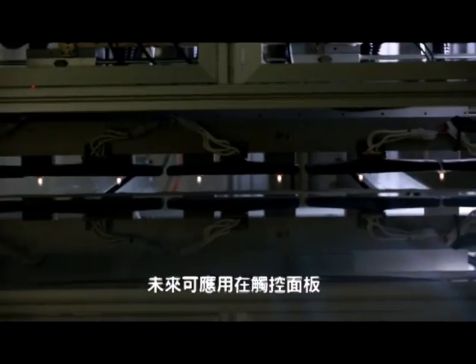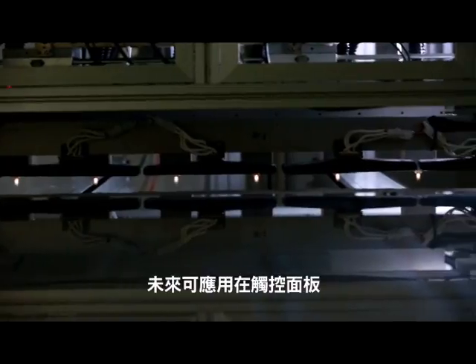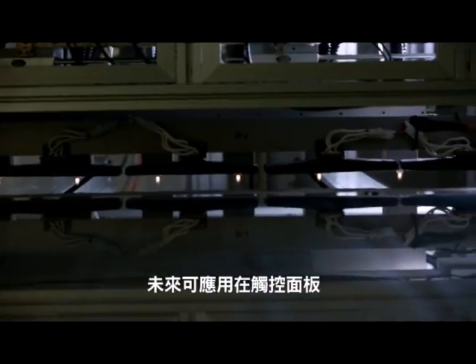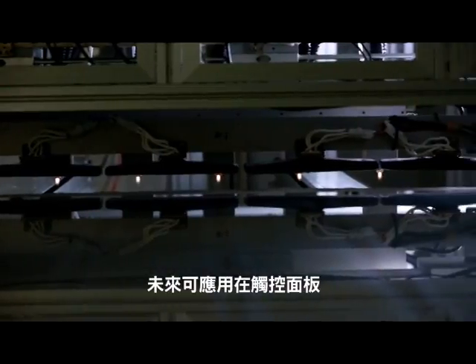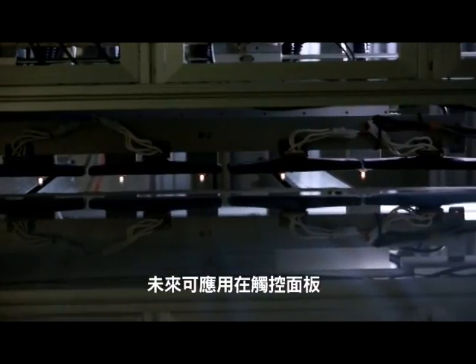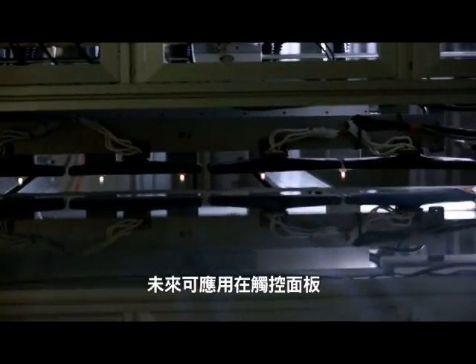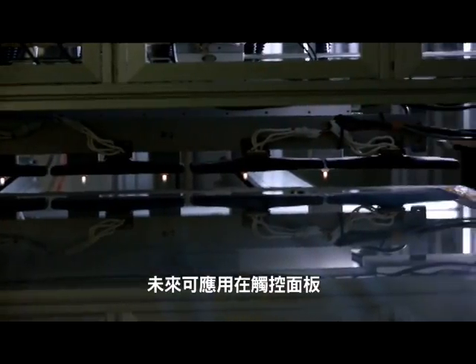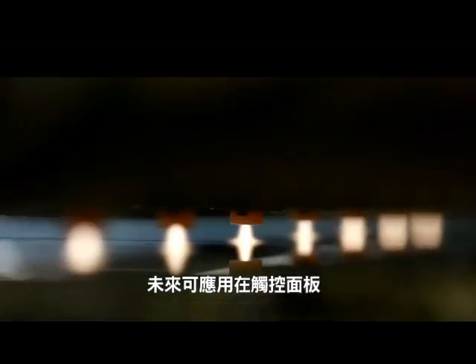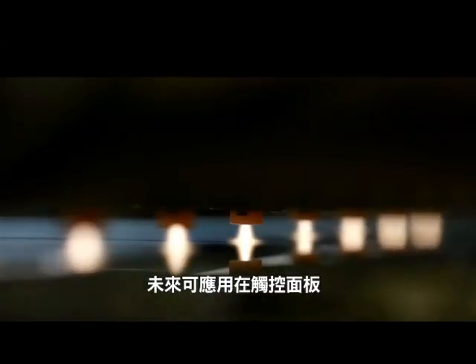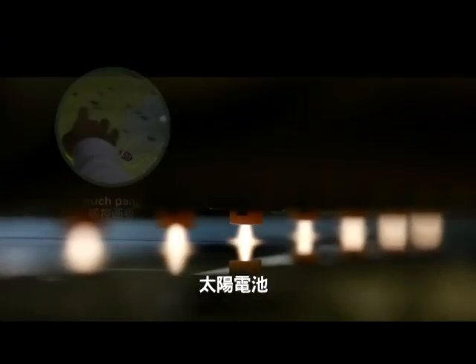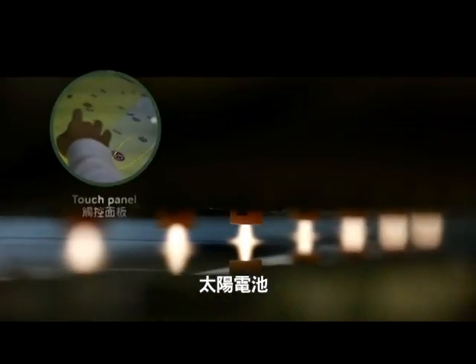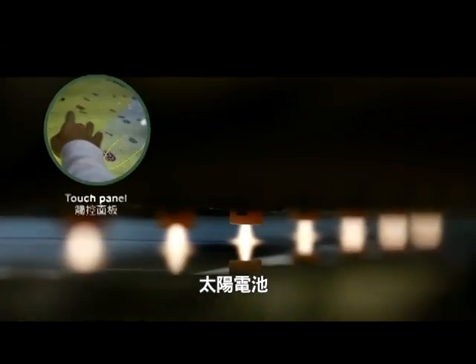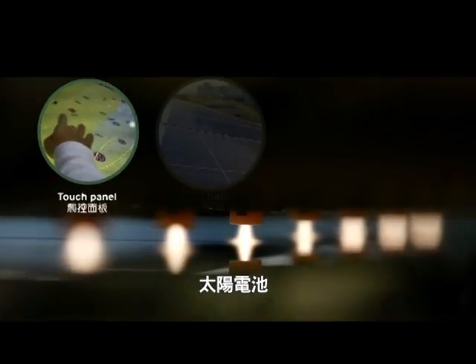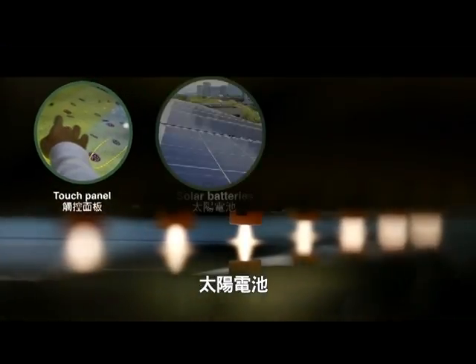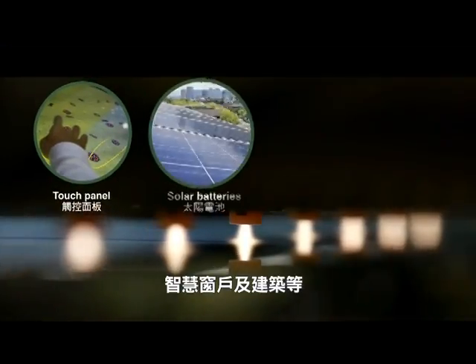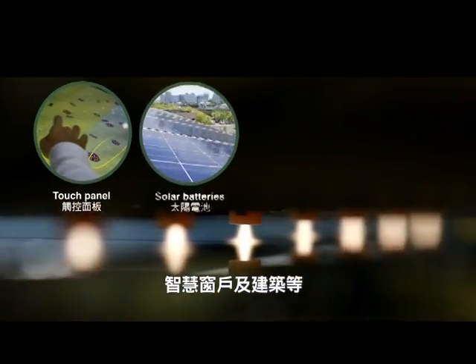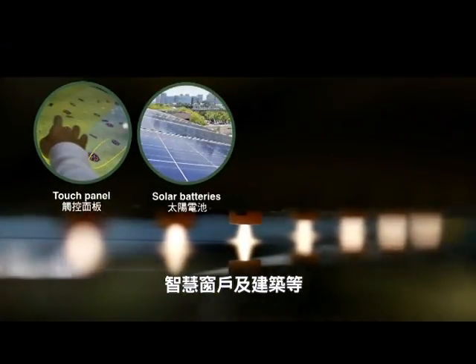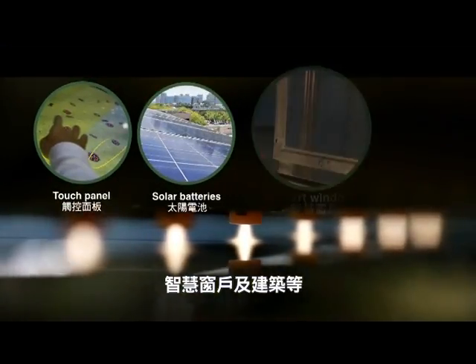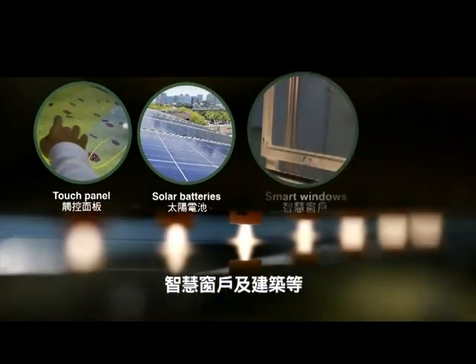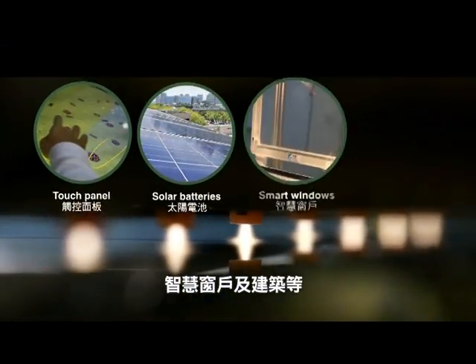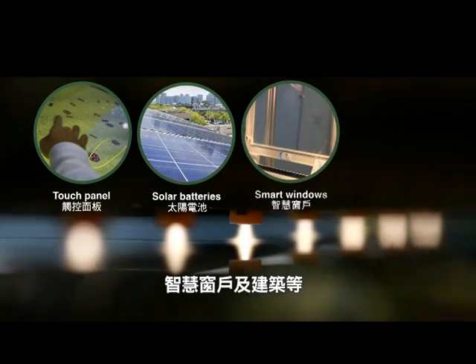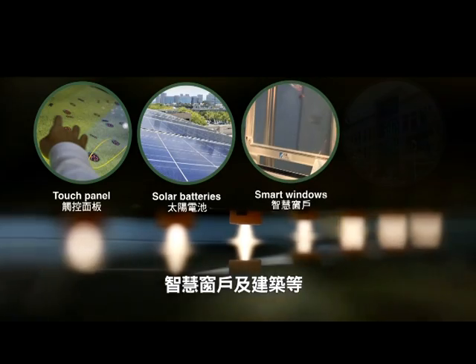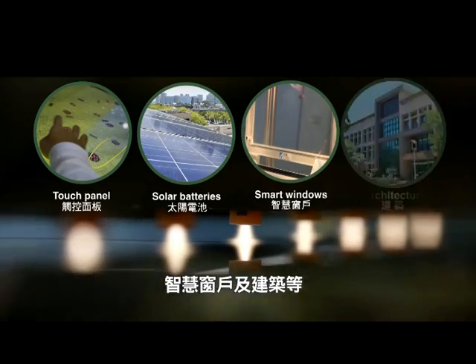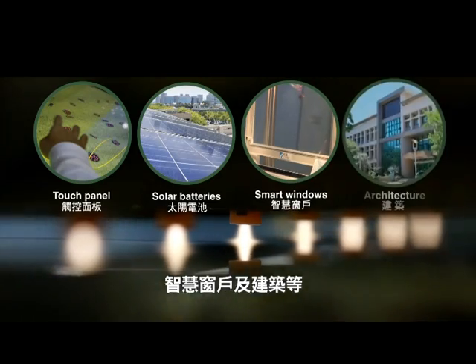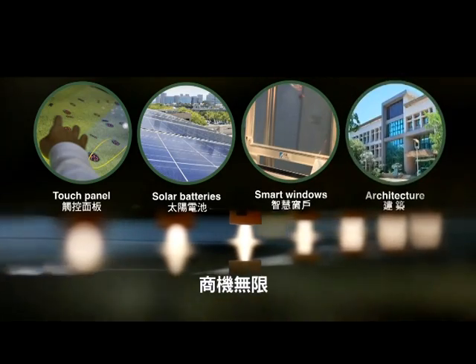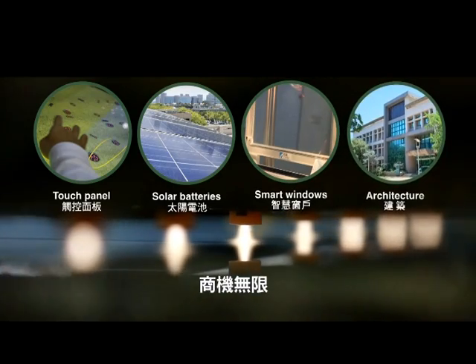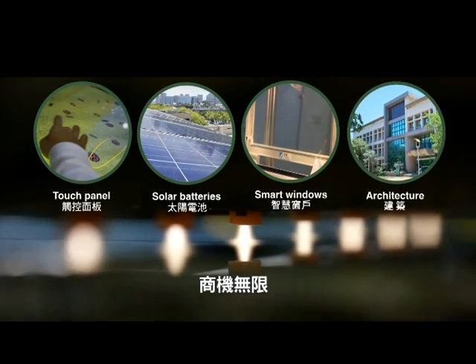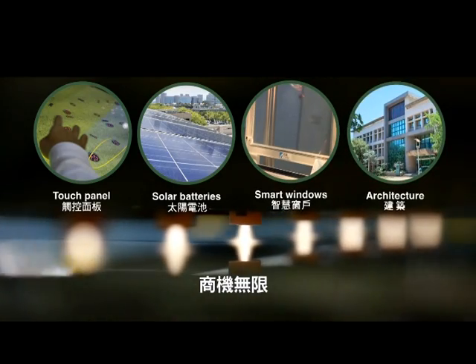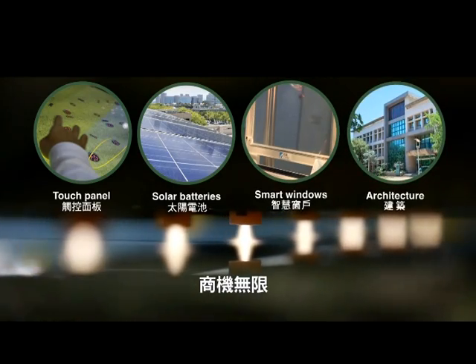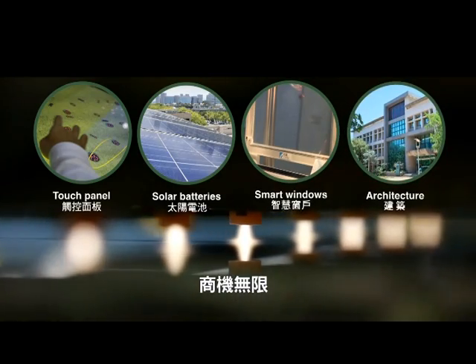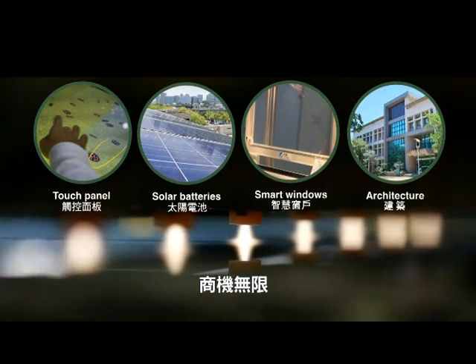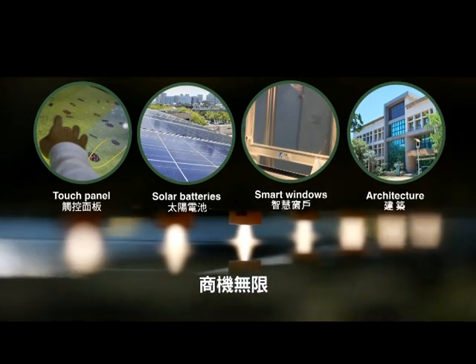Future applications to touch panels, solar batteries, smart windows, and architecture will create business opportunities.